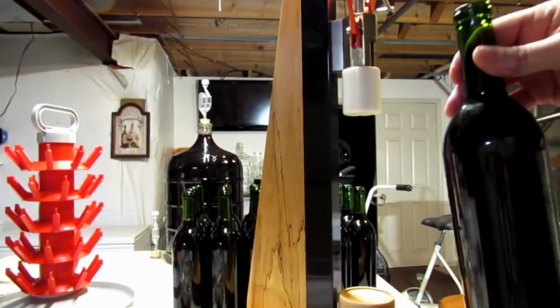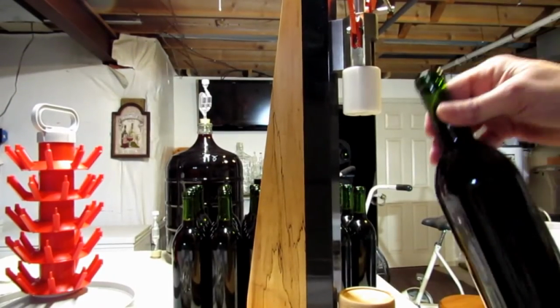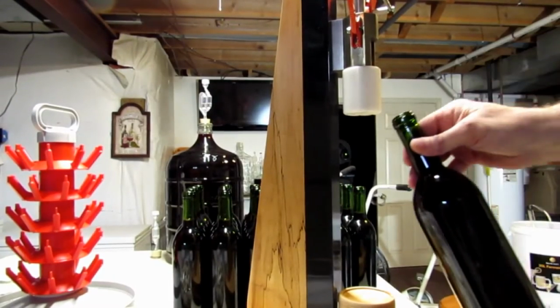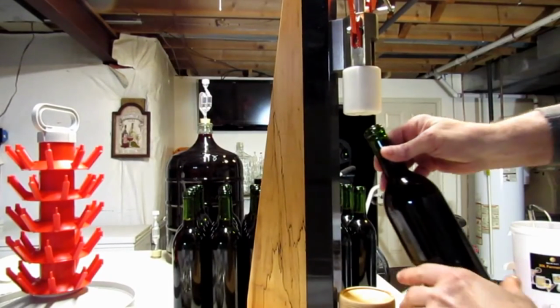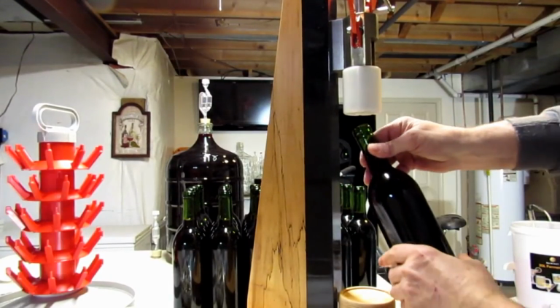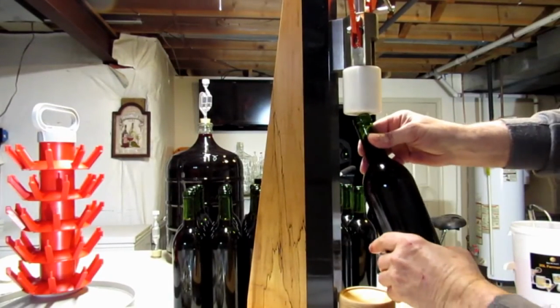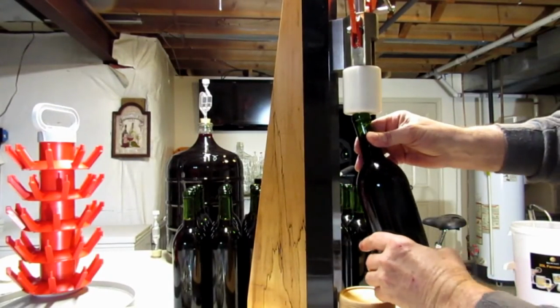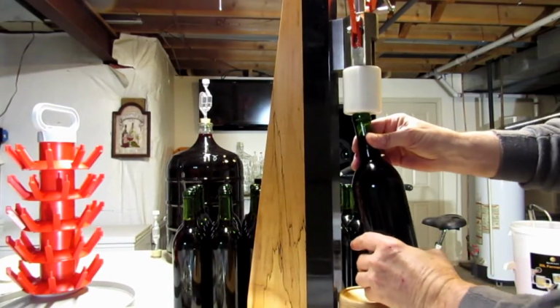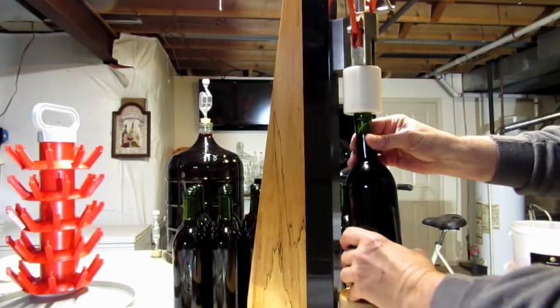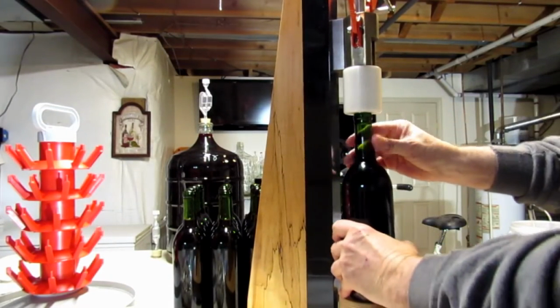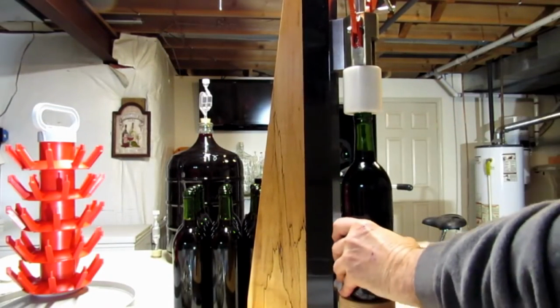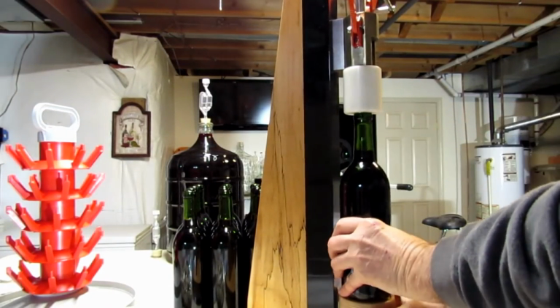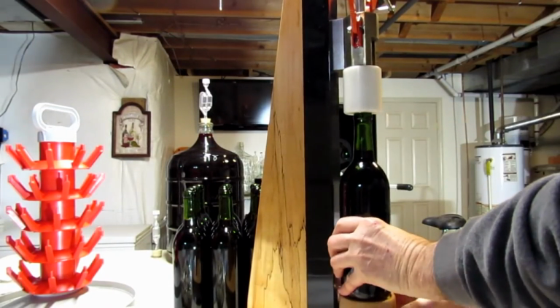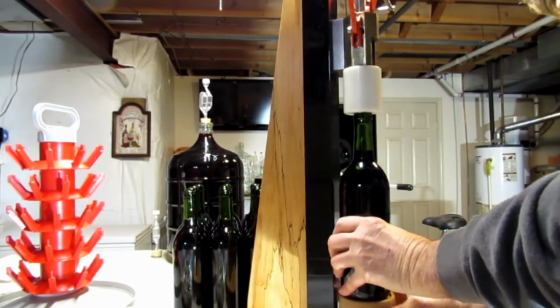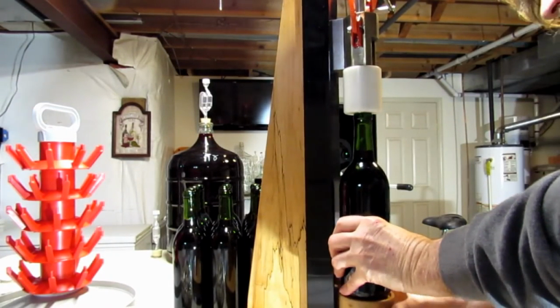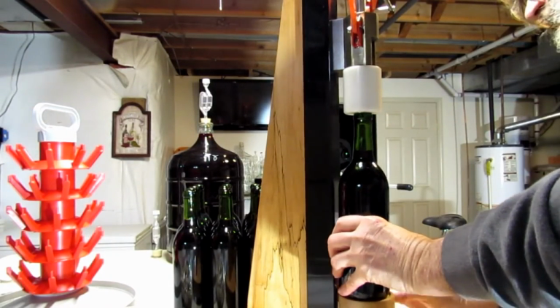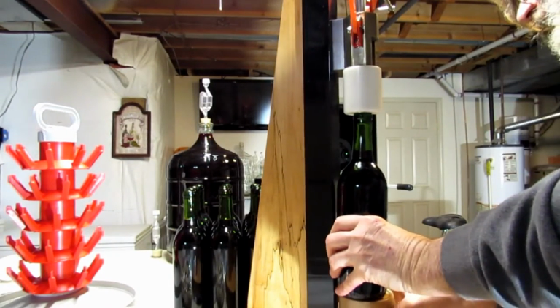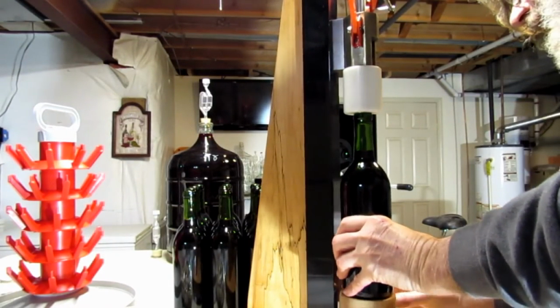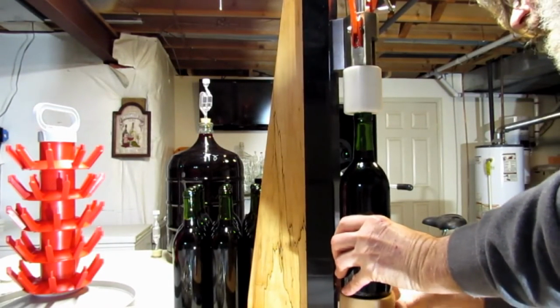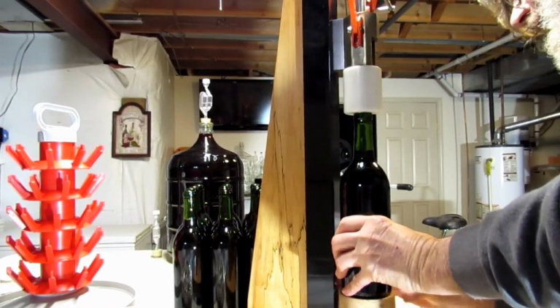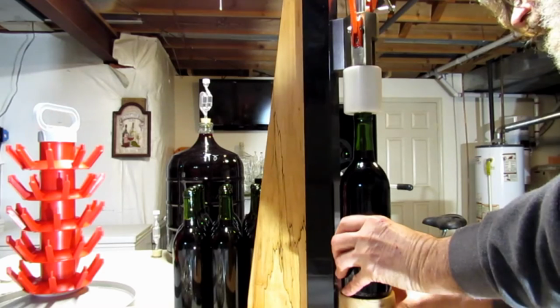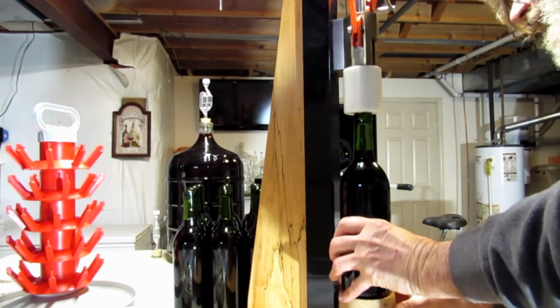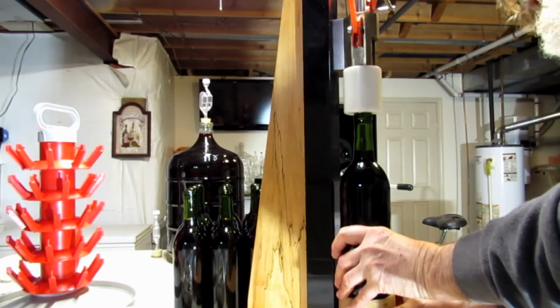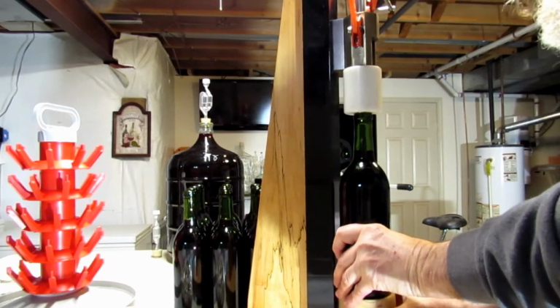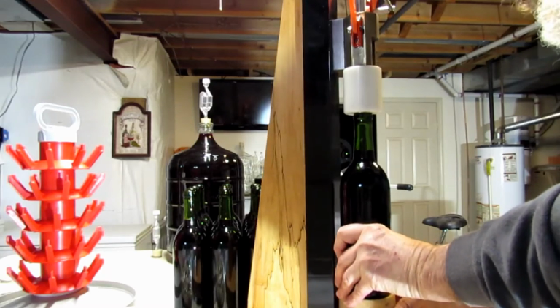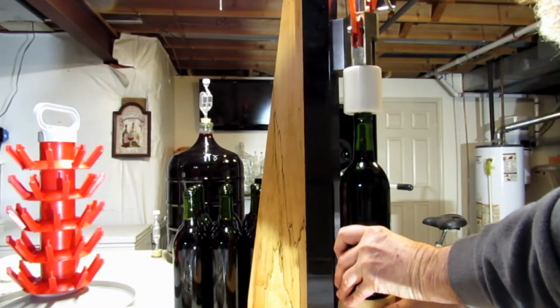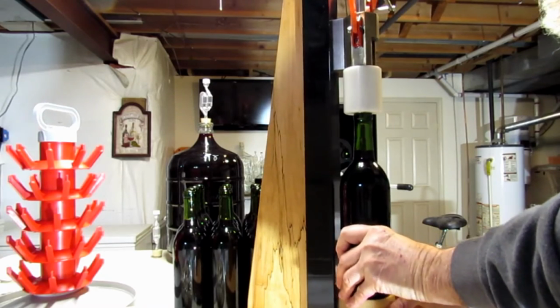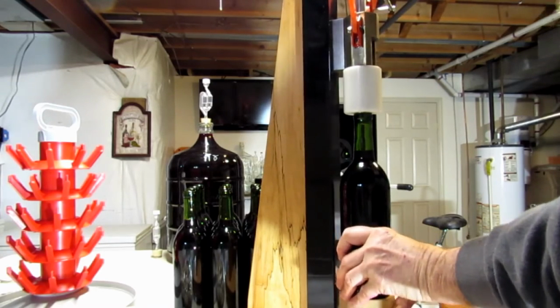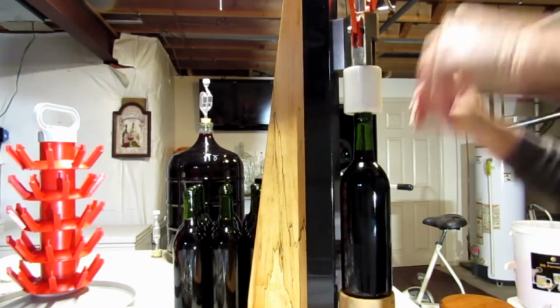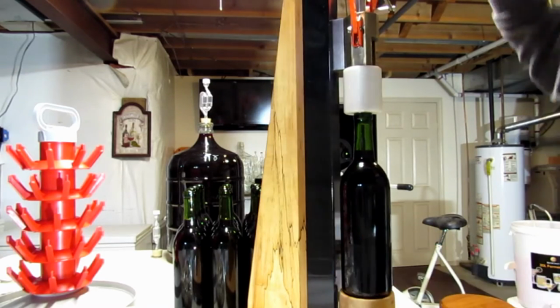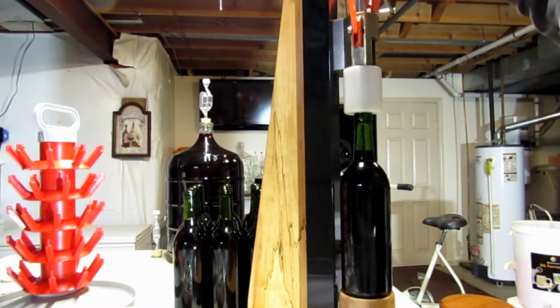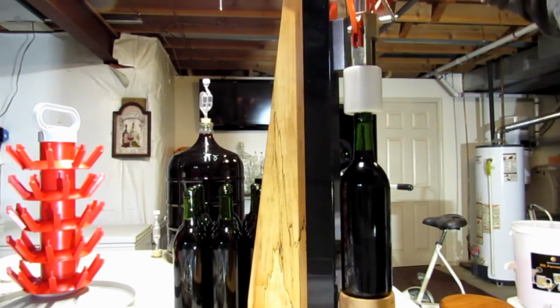The first batch of wine came out pretty good. It needs to age for a couple more years, but it came out good.